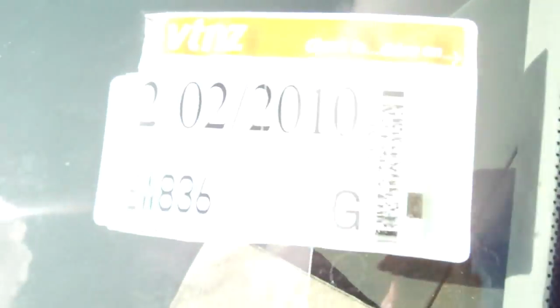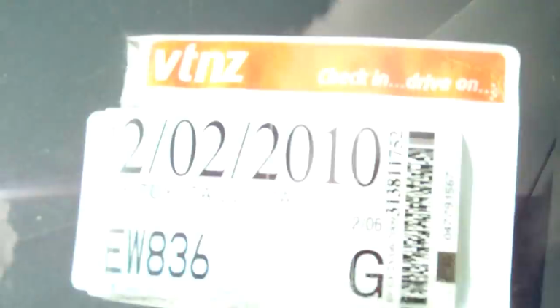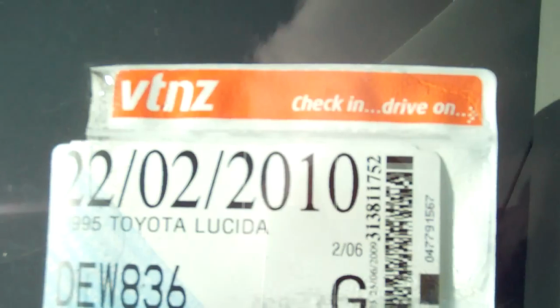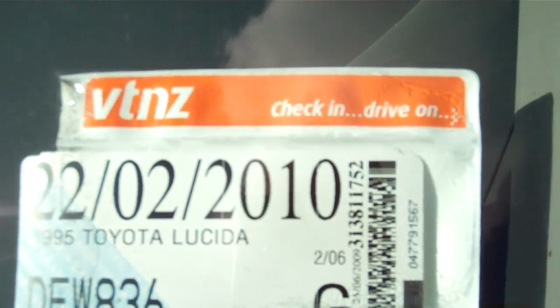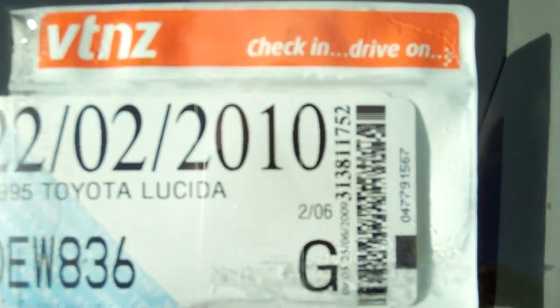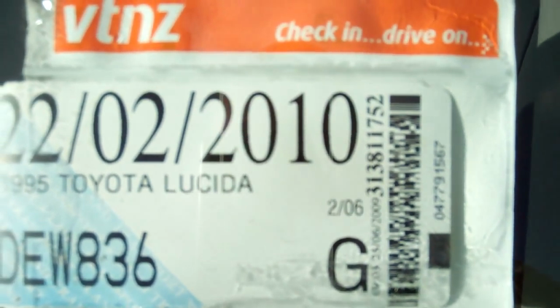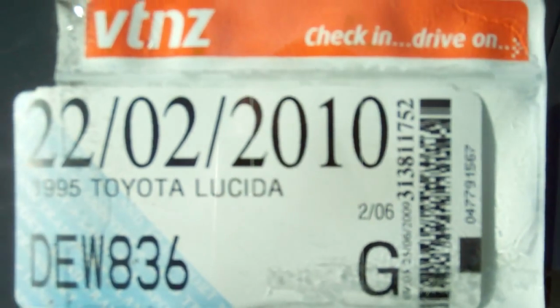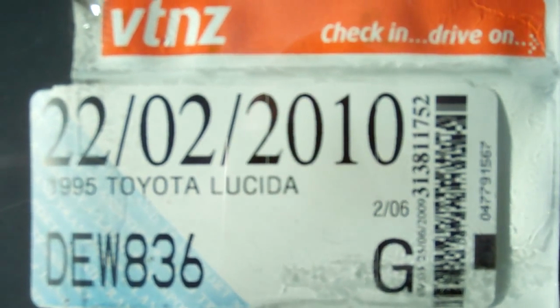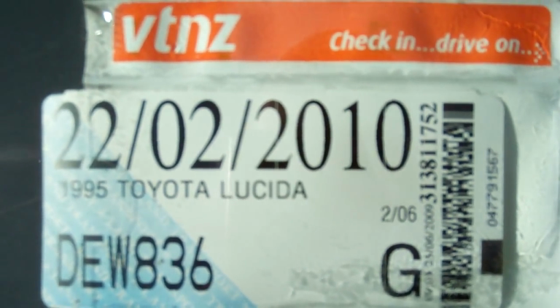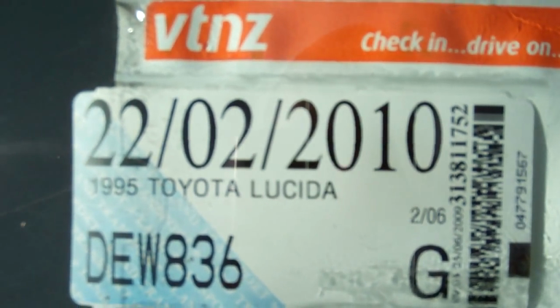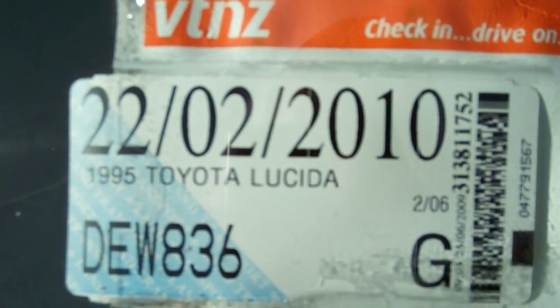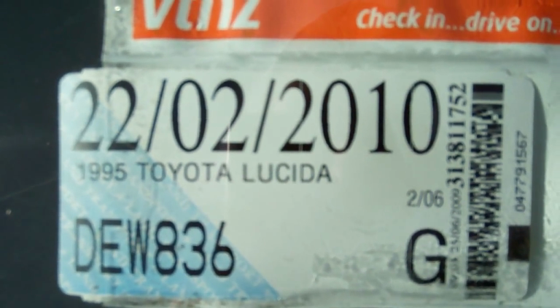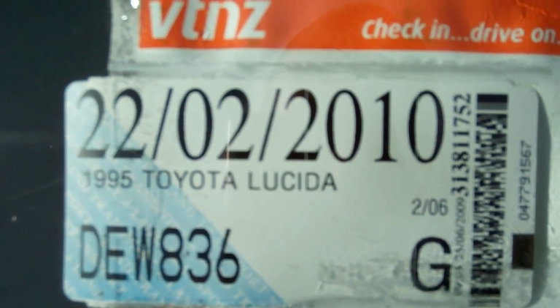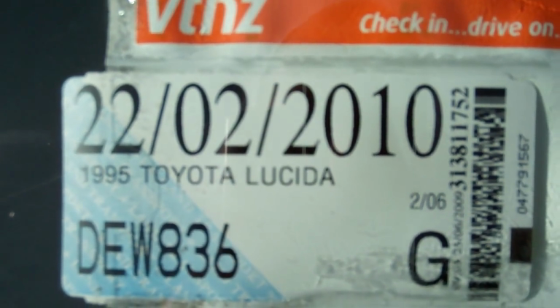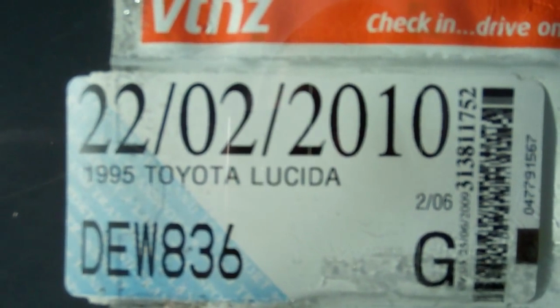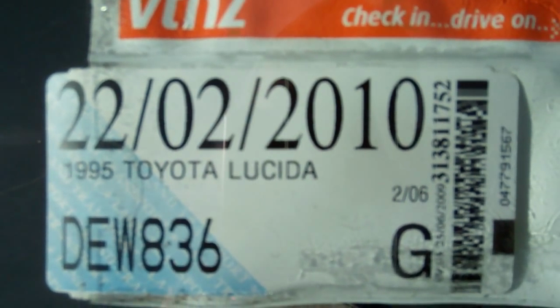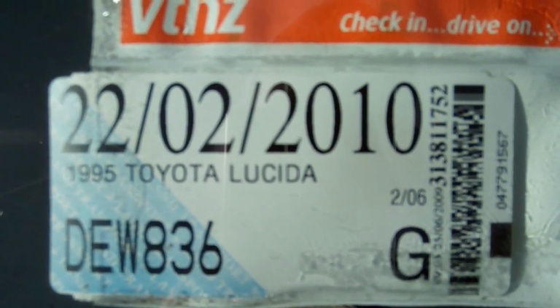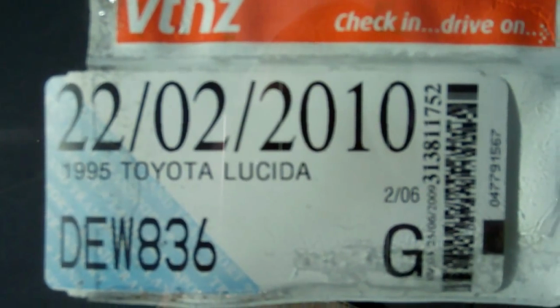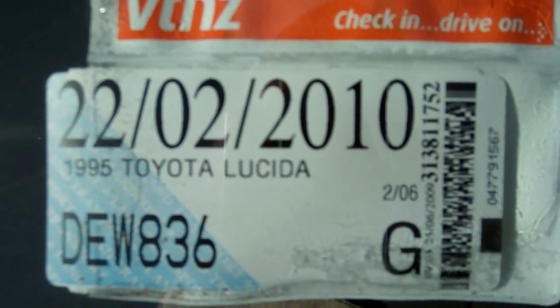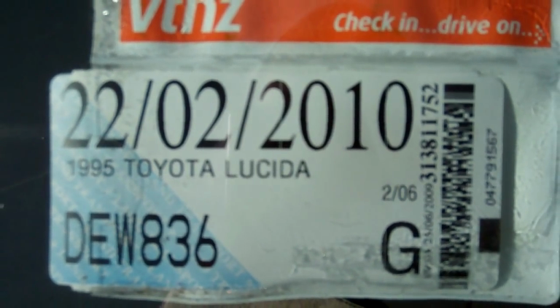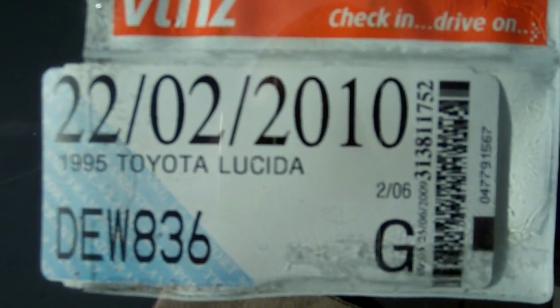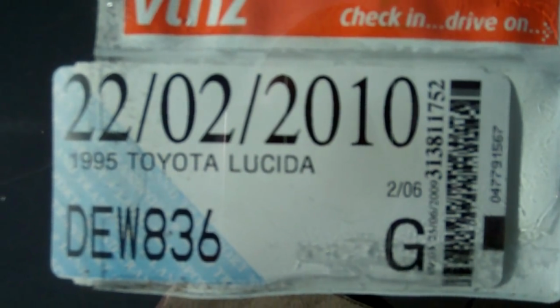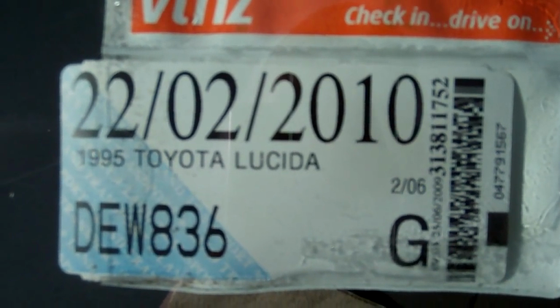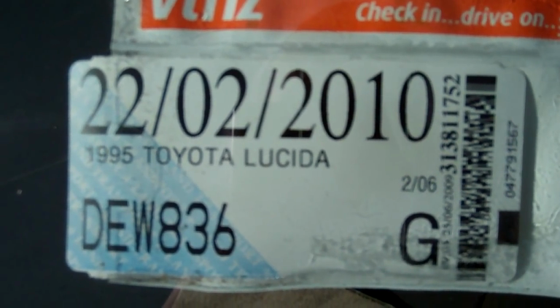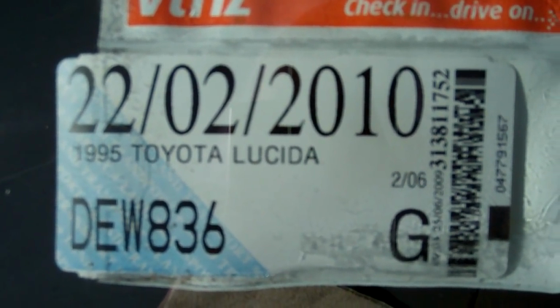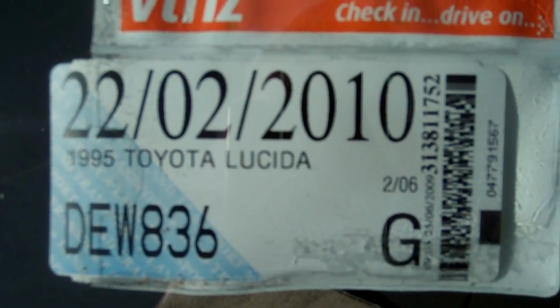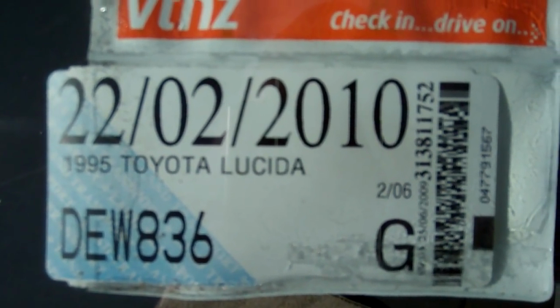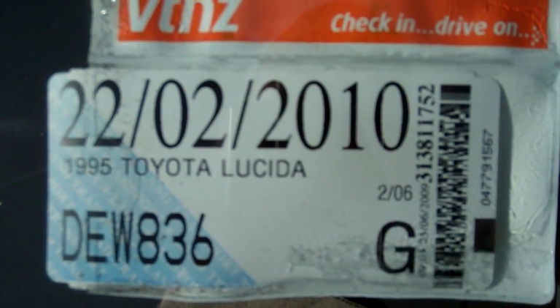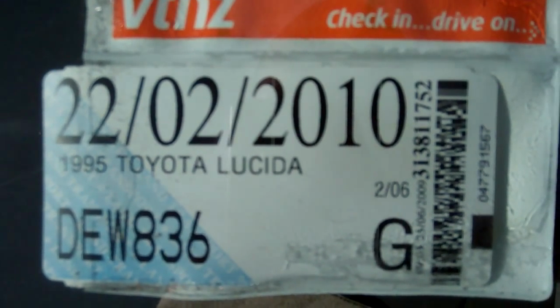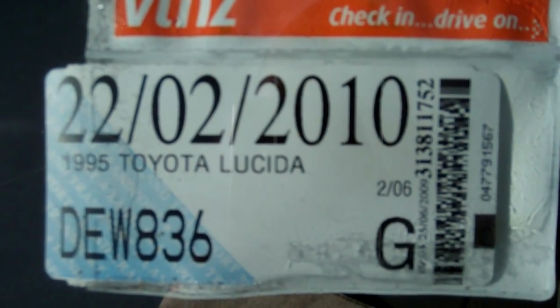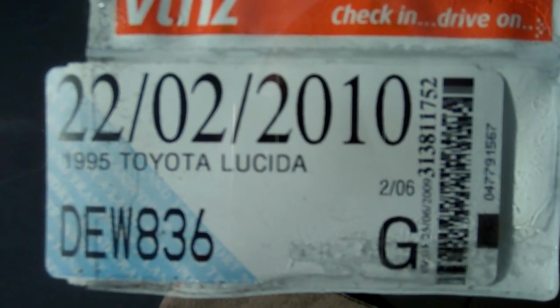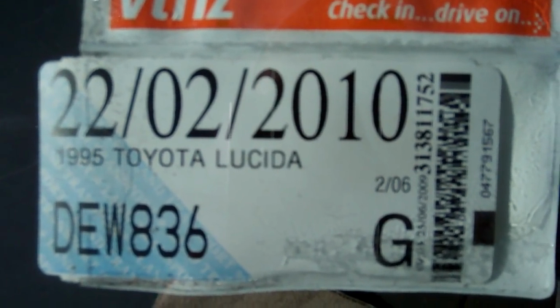So there's your details — this vehicle is deregistered, so be aware of that.